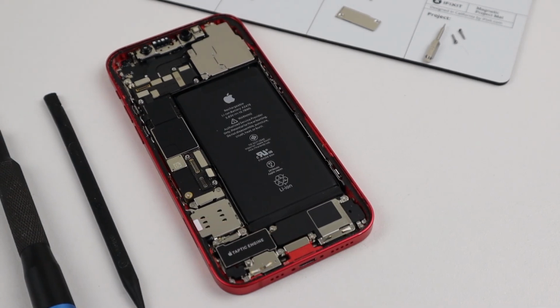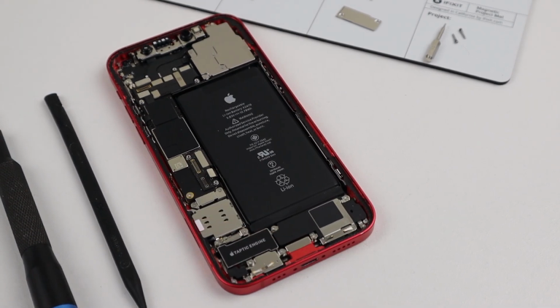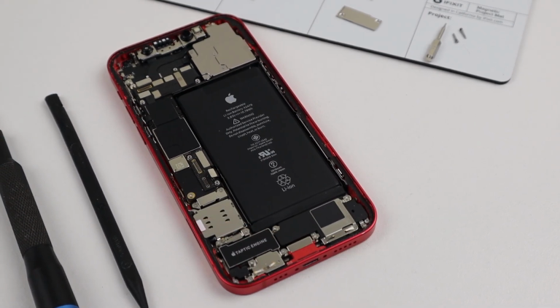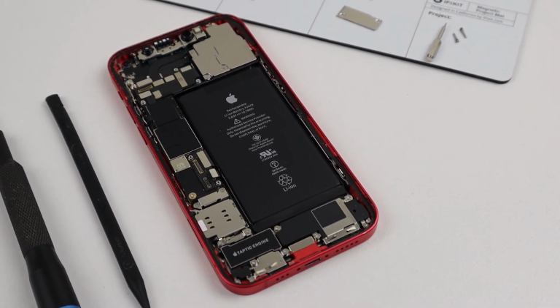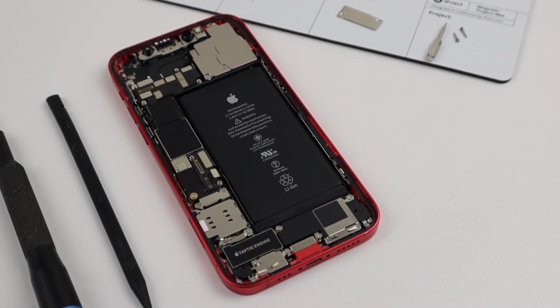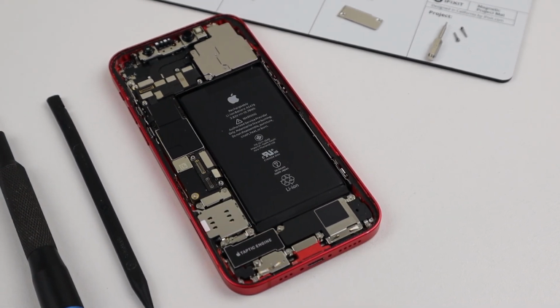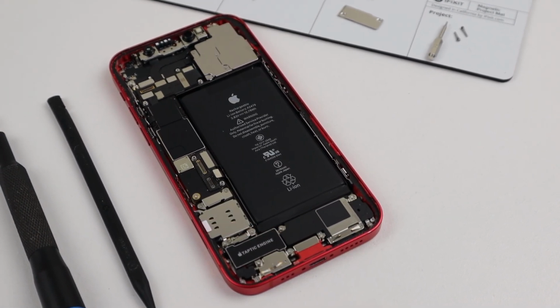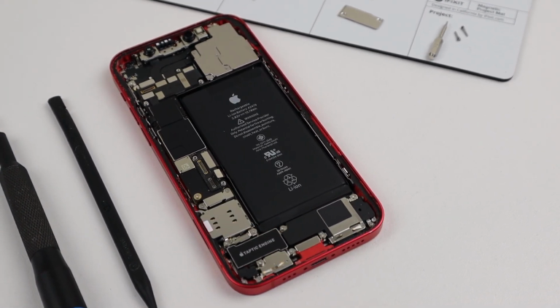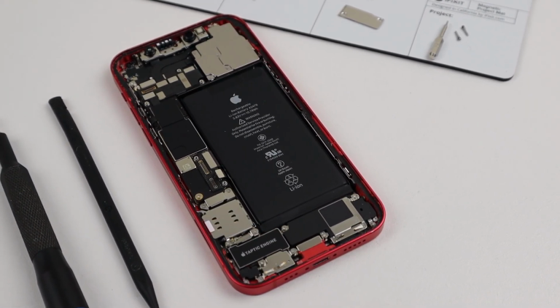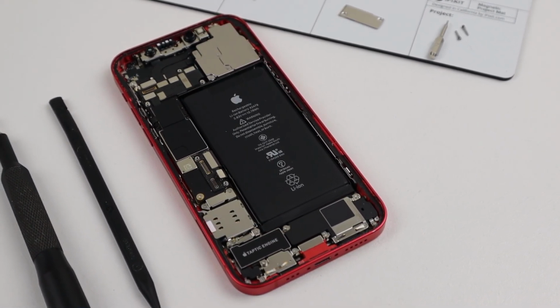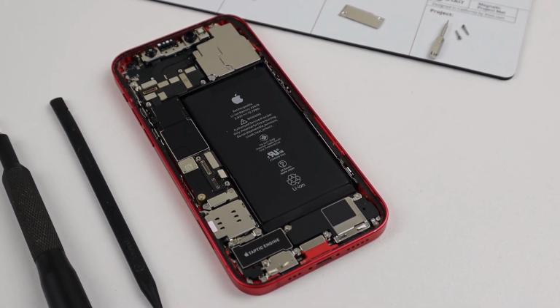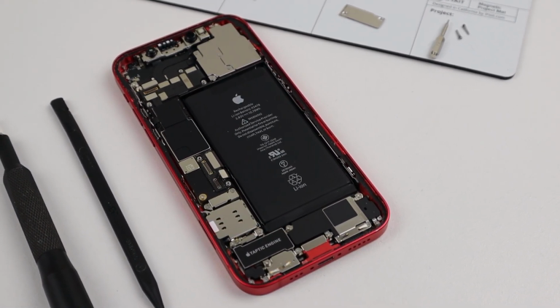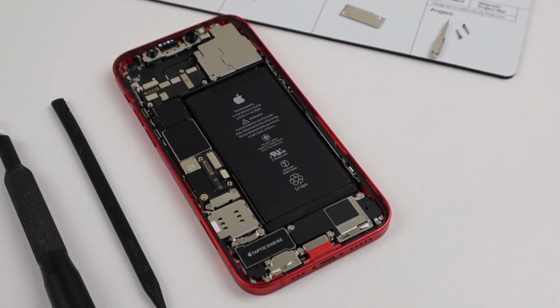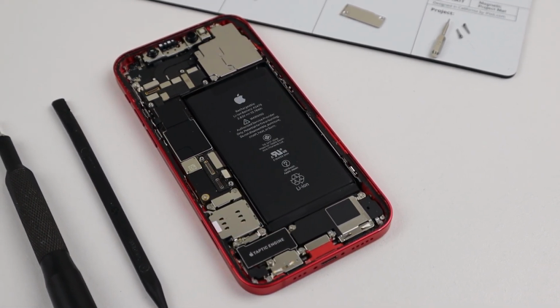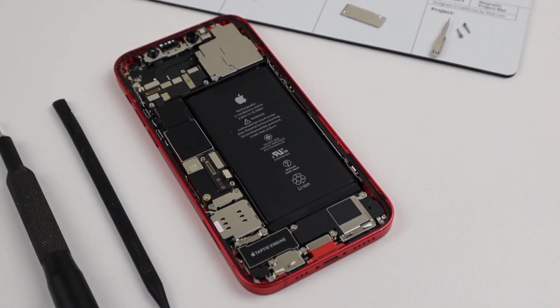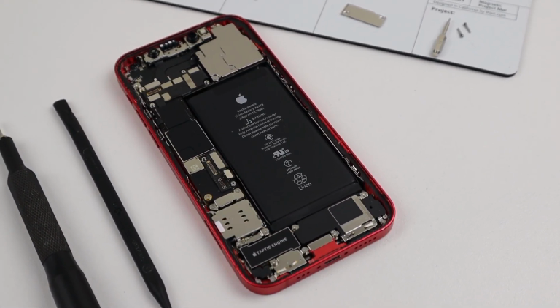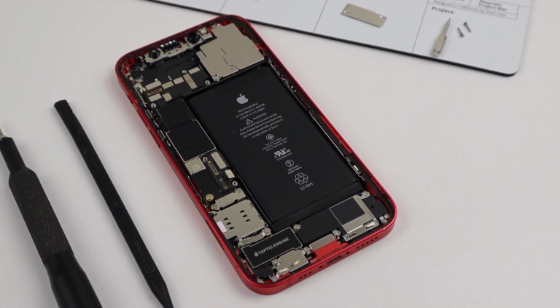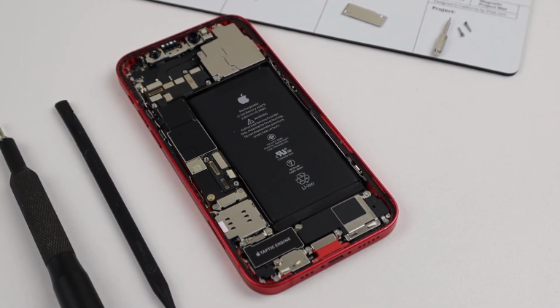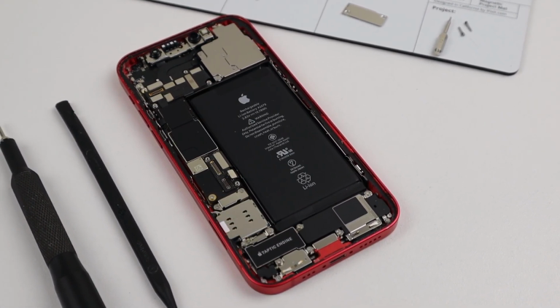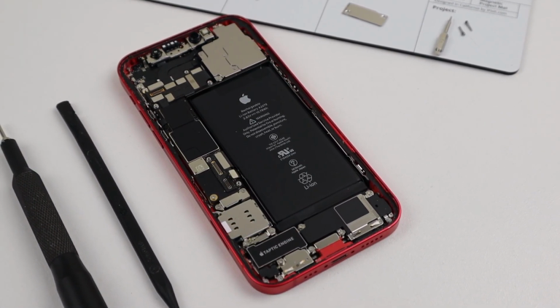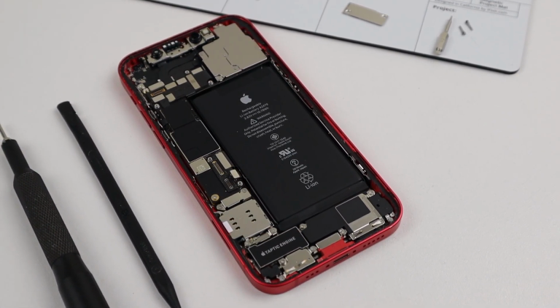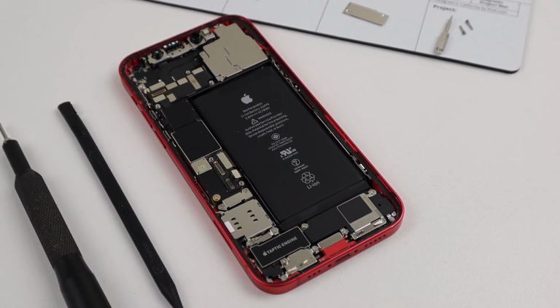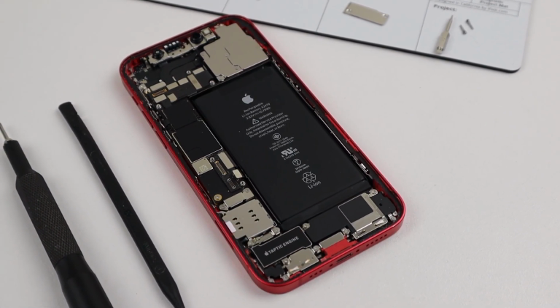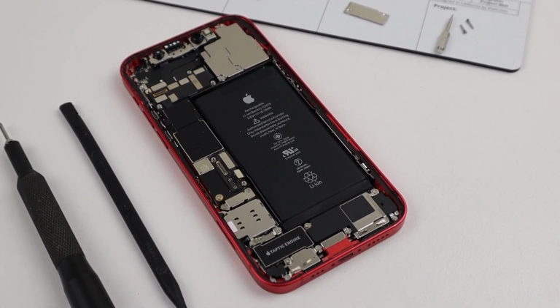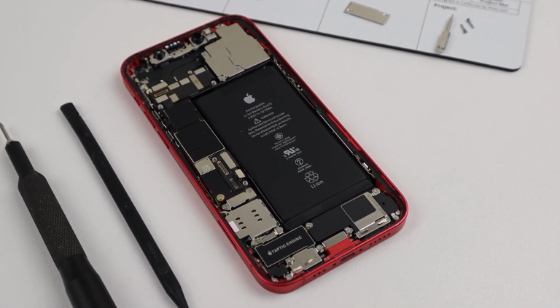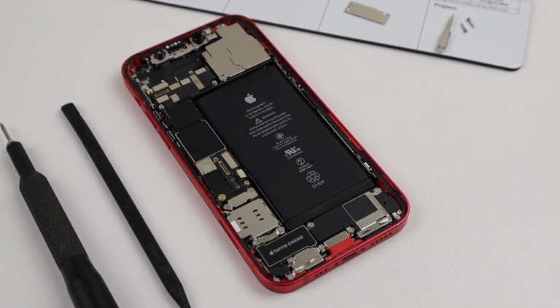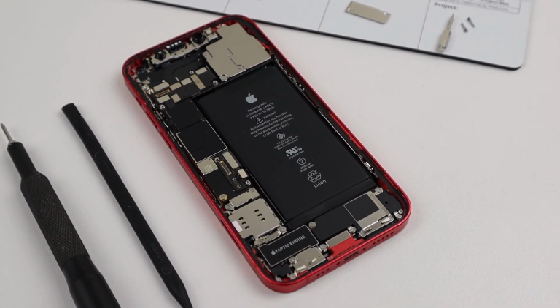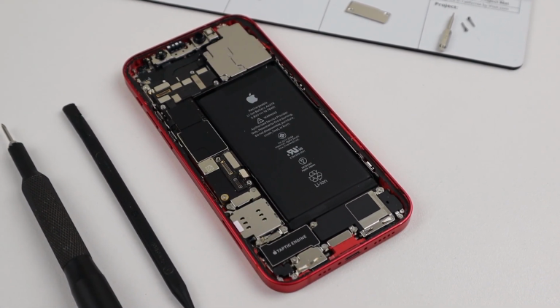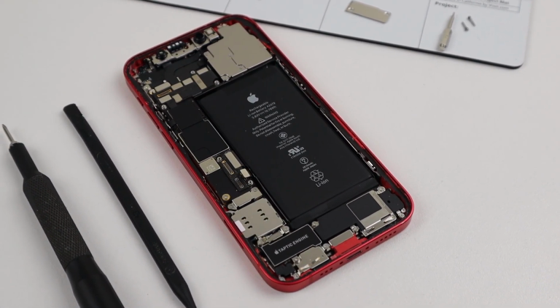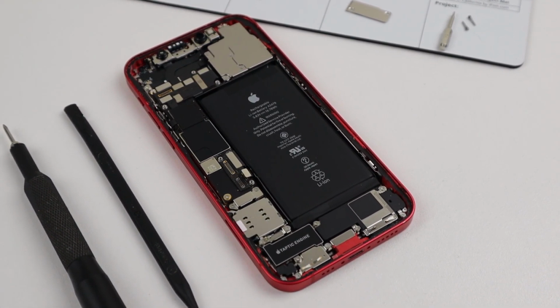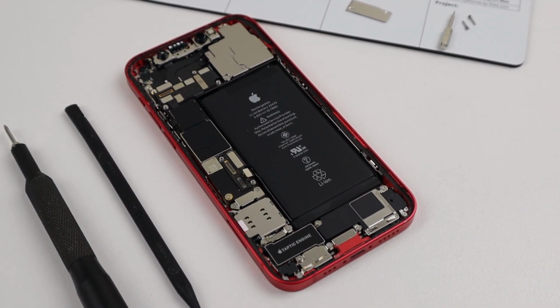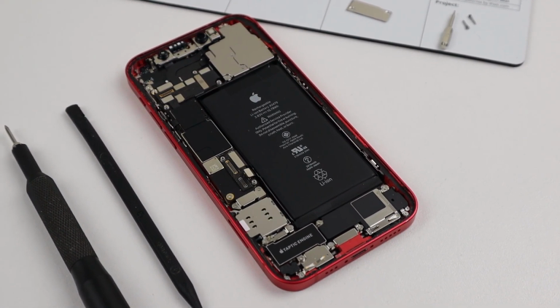We first need to remove two brackets using a tri-wing screwdriver bit, which came in my iFixit ProTech toolkit. Then I can proceed to disconnect the battery and three display cables. With the display loose, we can pull it away from the frame of the phone. Inside, there's a lot of different parts and screws, but the SIM reader is one of the most easy to access.